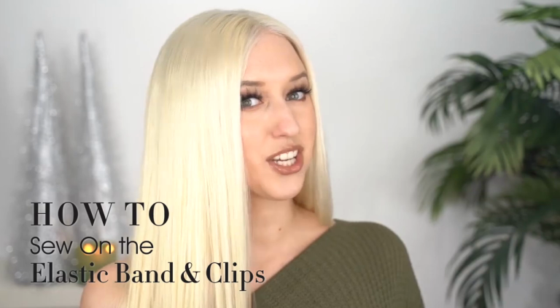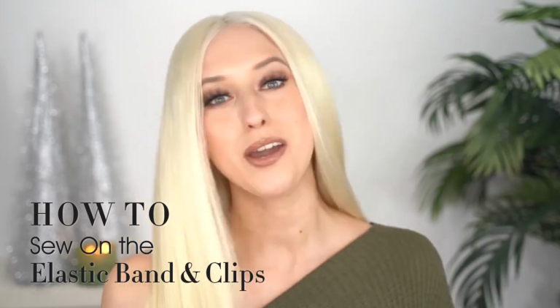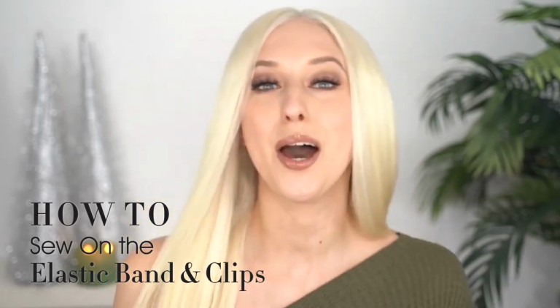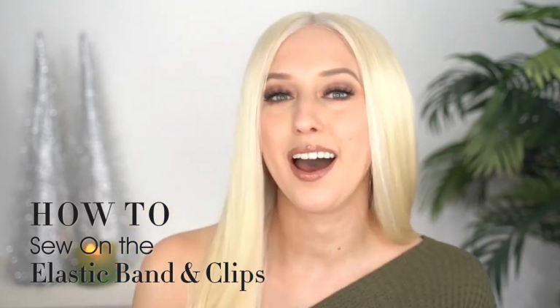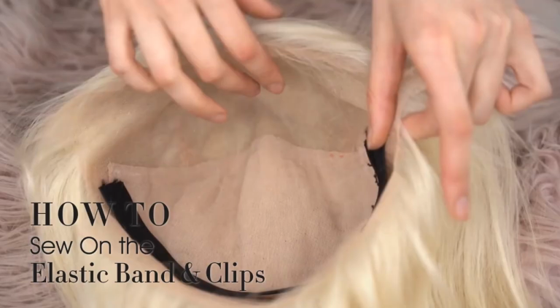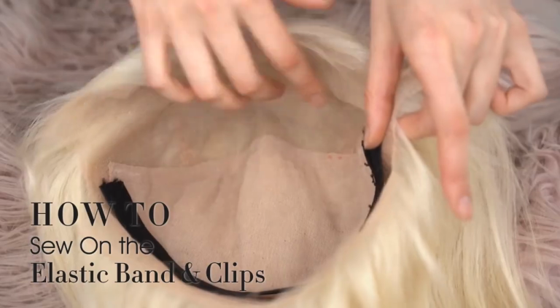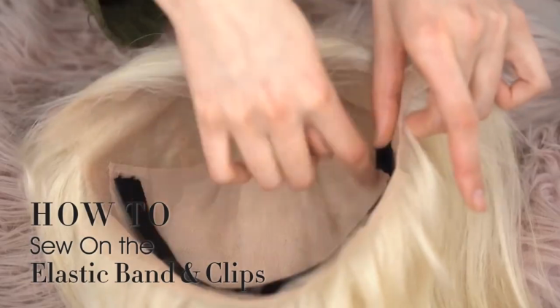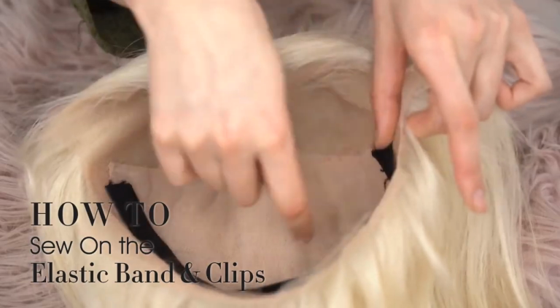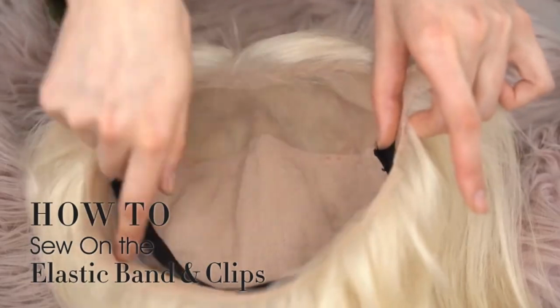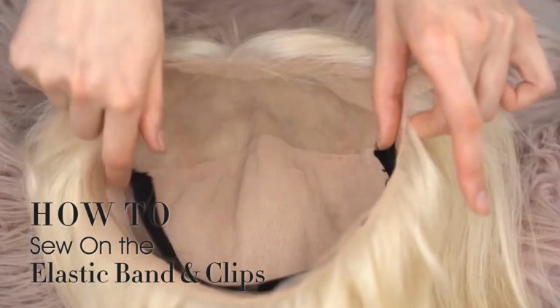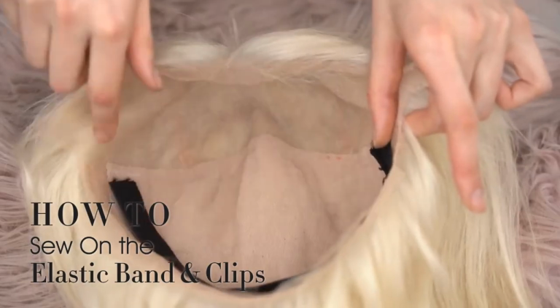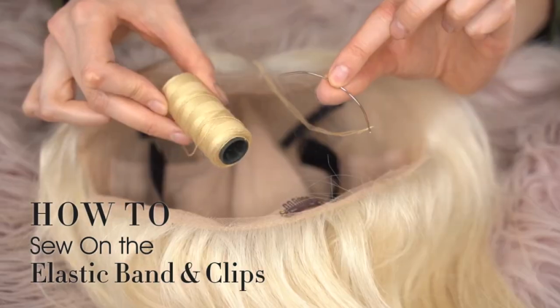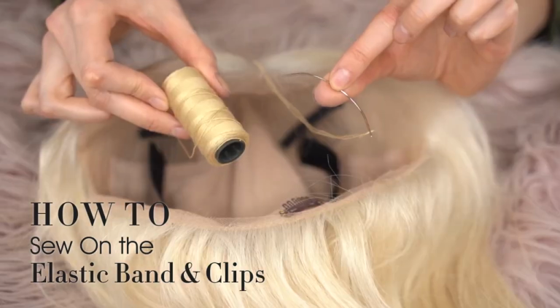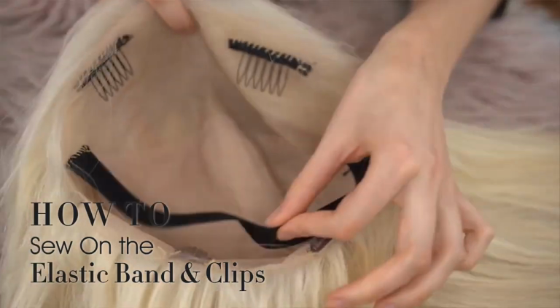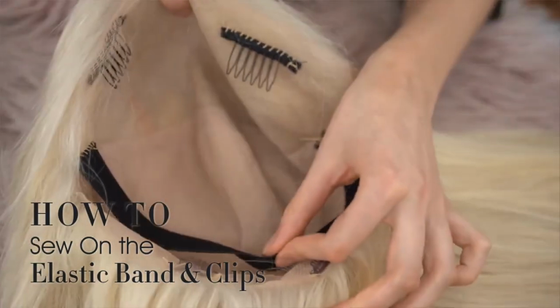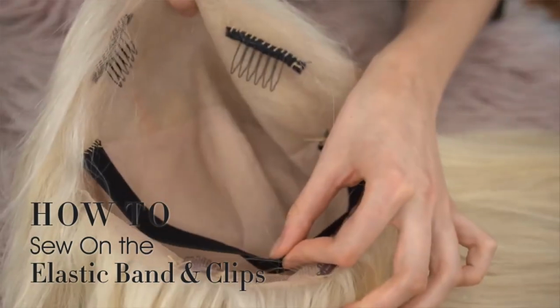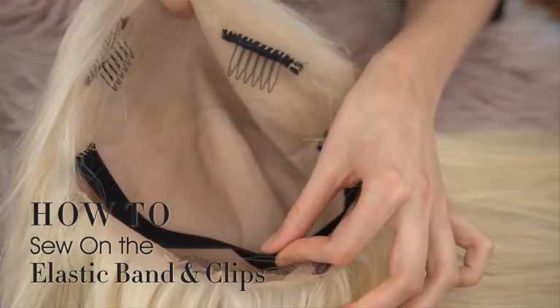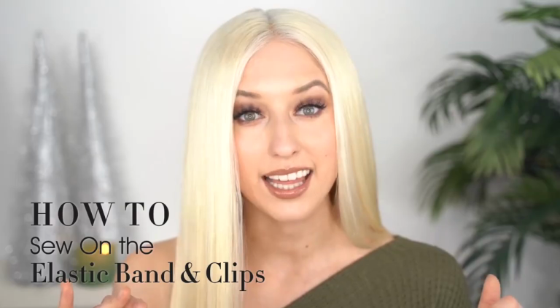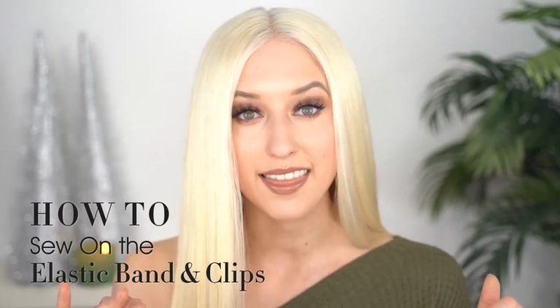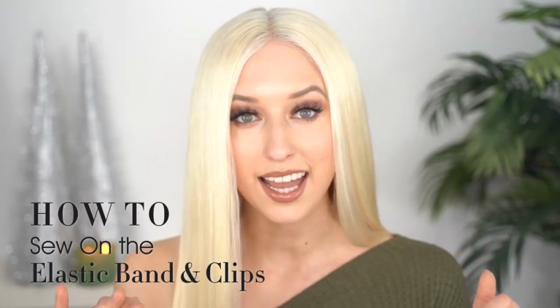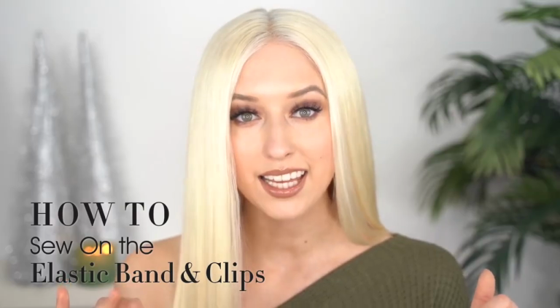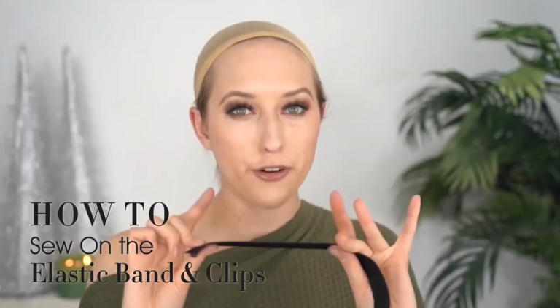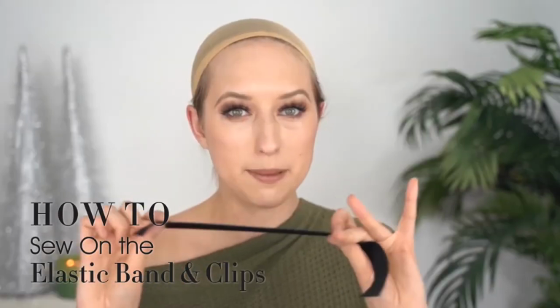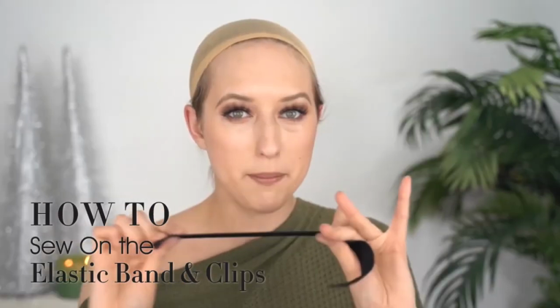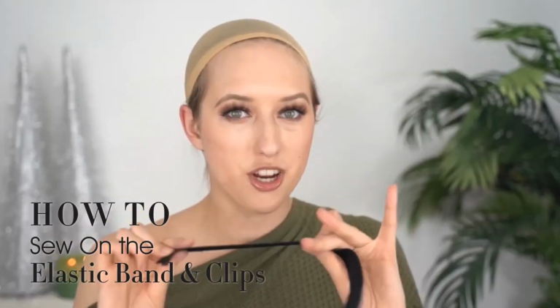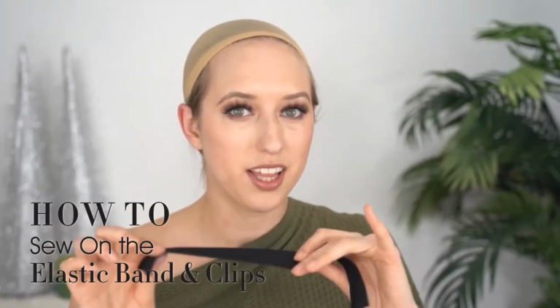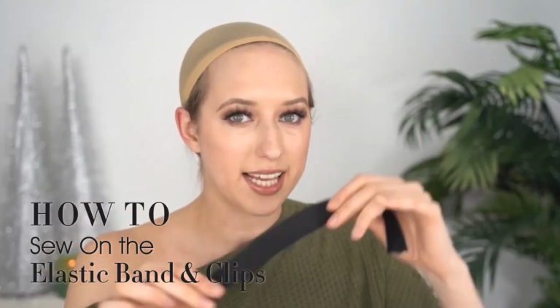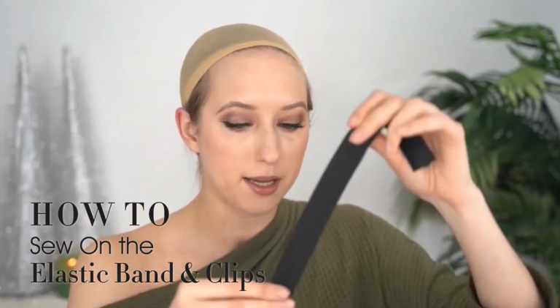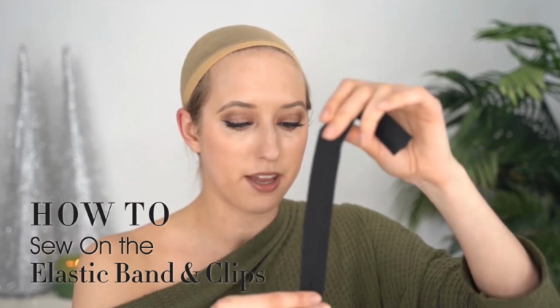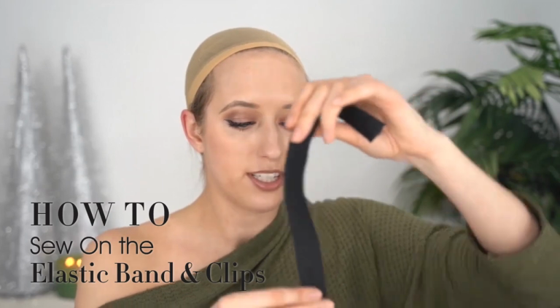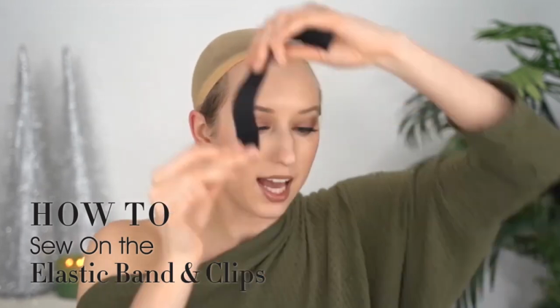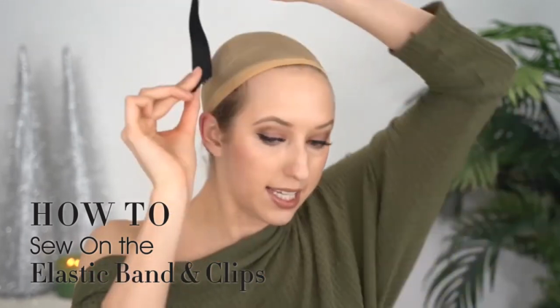I'll show you how I sewed on the elastic band and the clips and everything like that. So first I'm going to measure the elastic band for size.